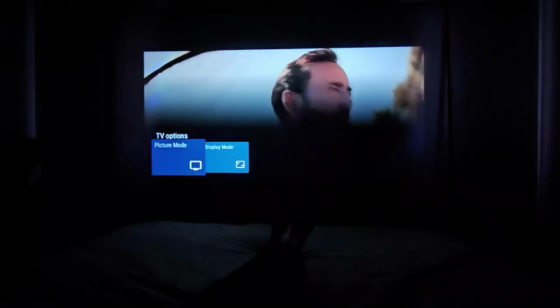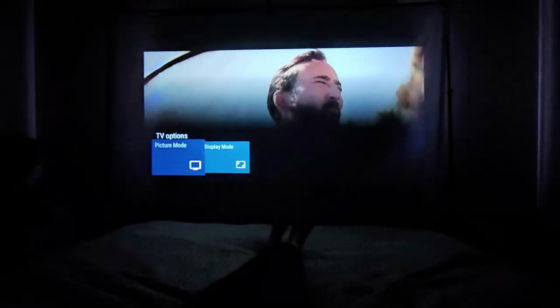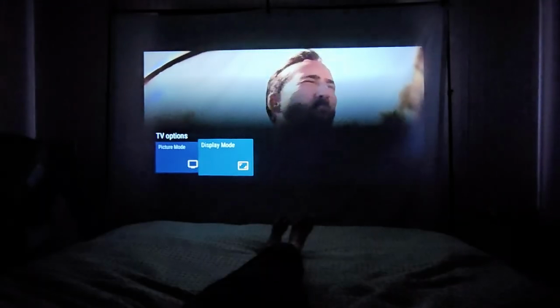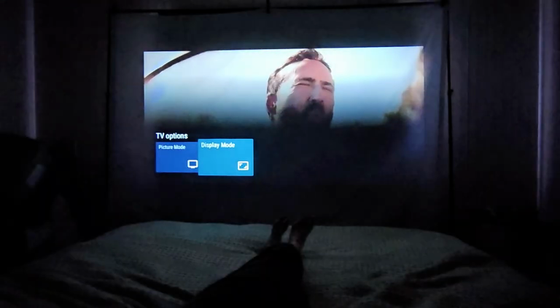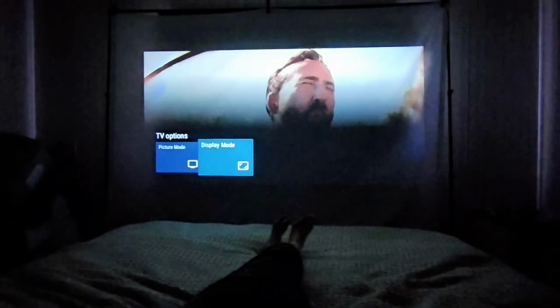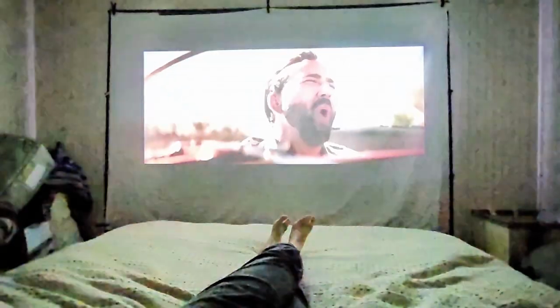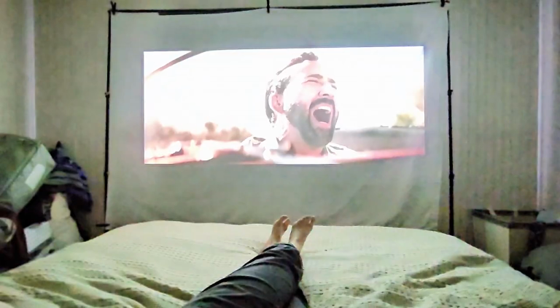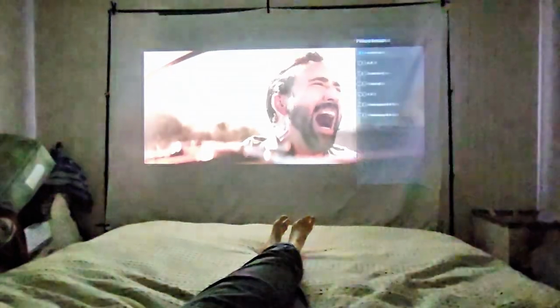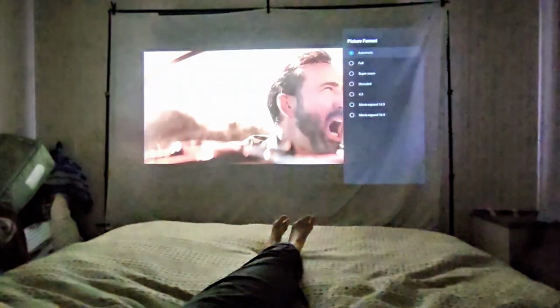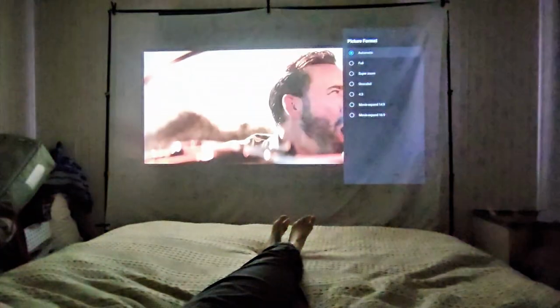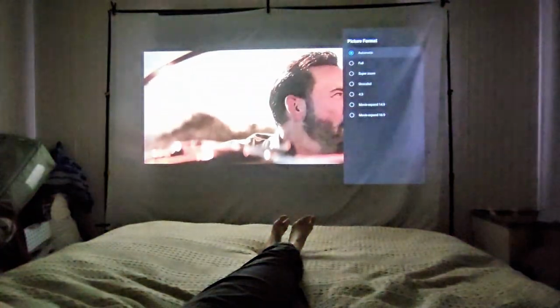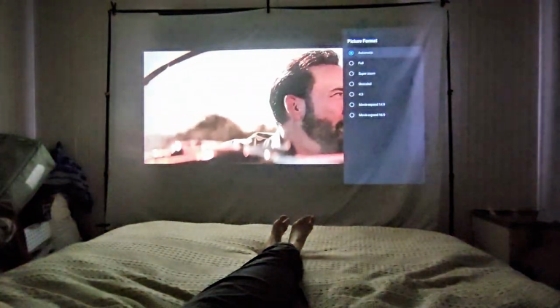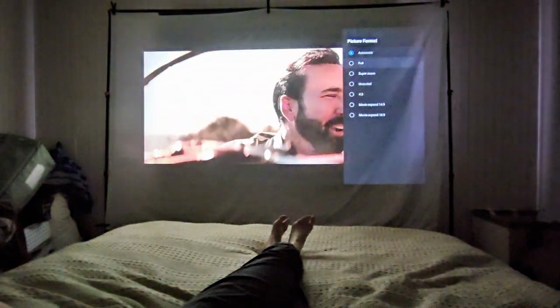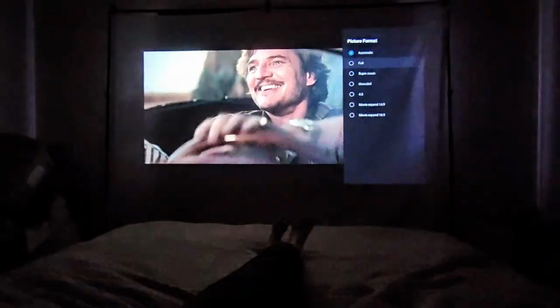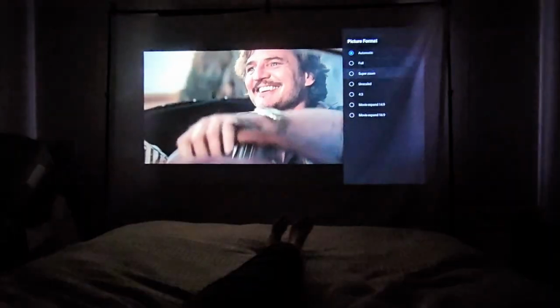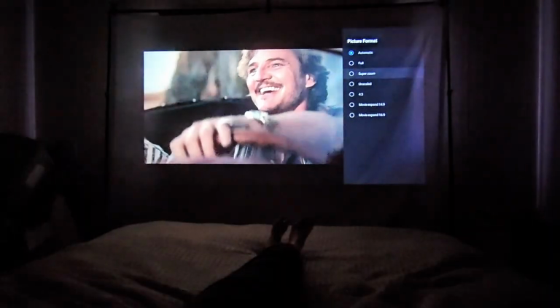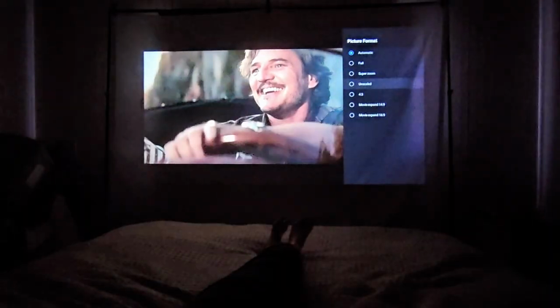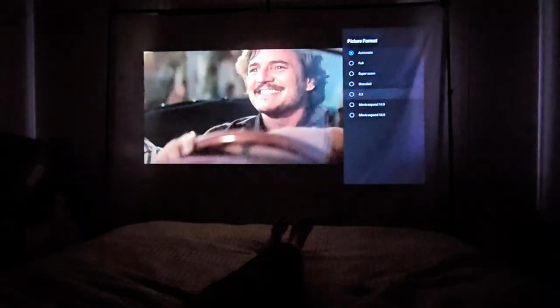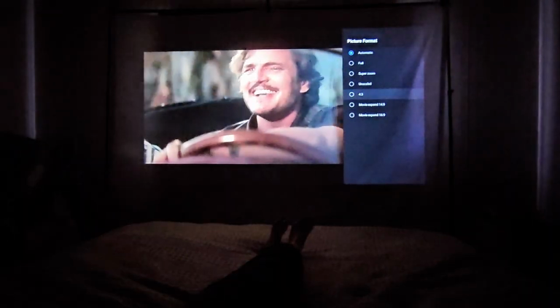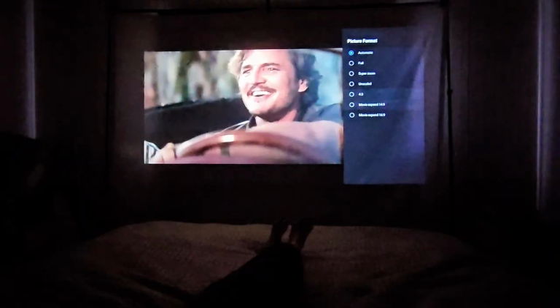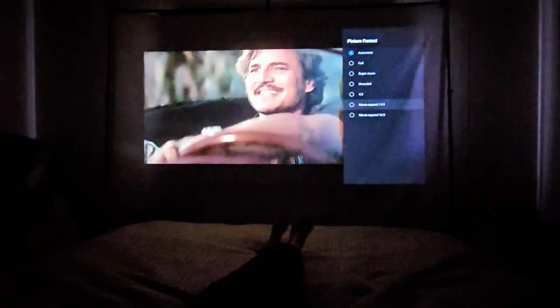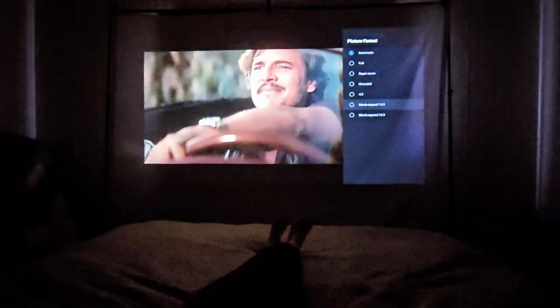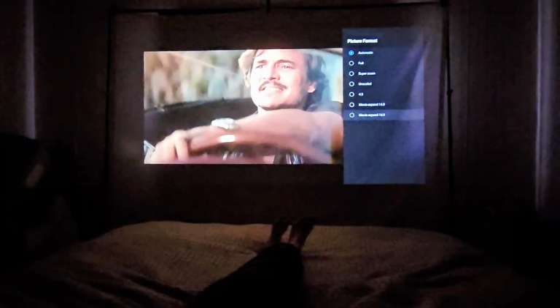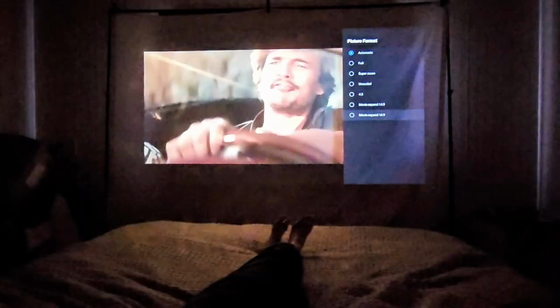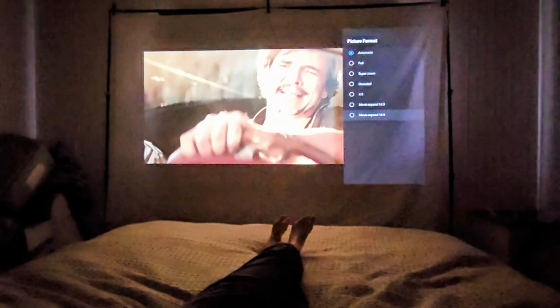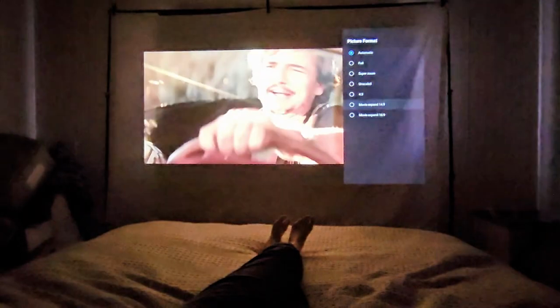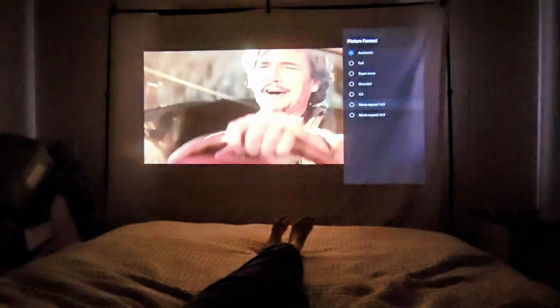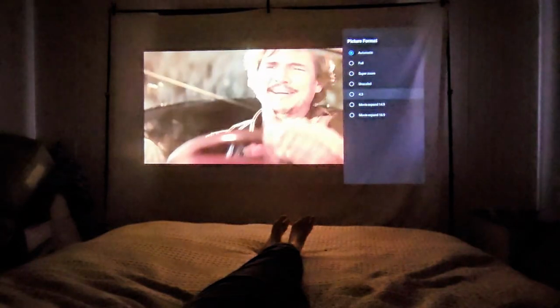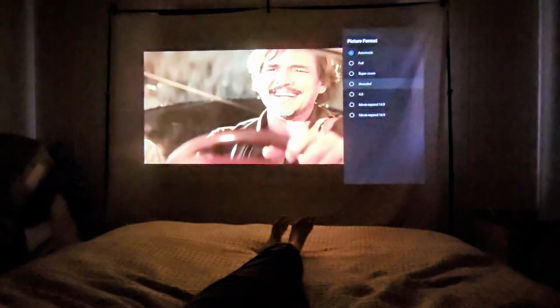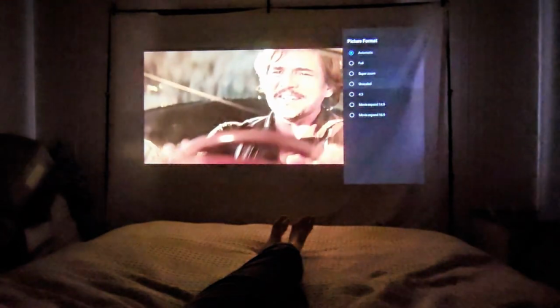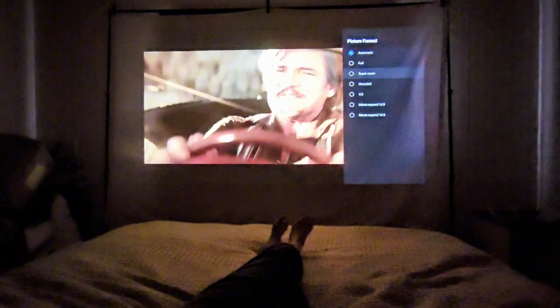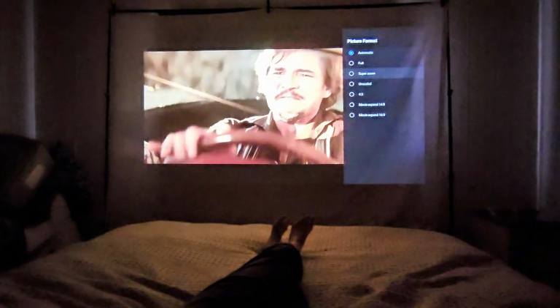This movie projector has 5G Wi-Fi and Bluetooth. It's for indoor and outdoor use, and it has 4K support with native 1080p HD. Here it is in my home — high-end, beautiful, gorgeous, really high performing and high quality.